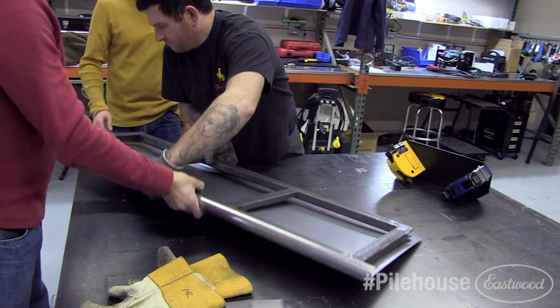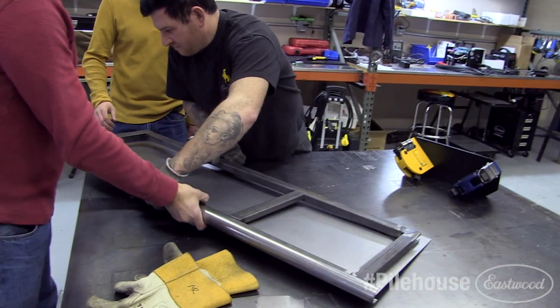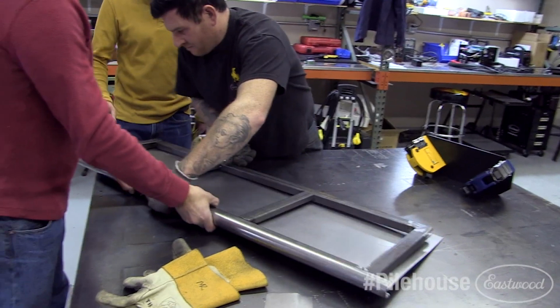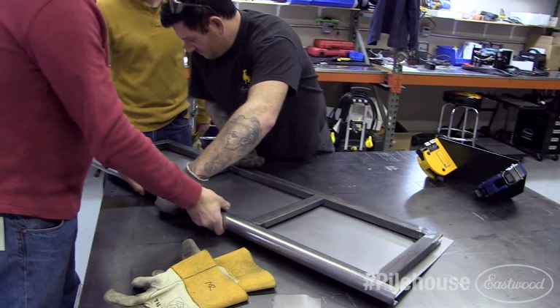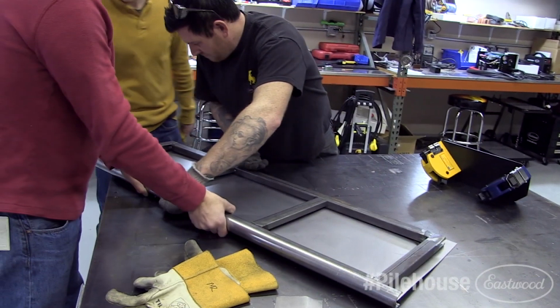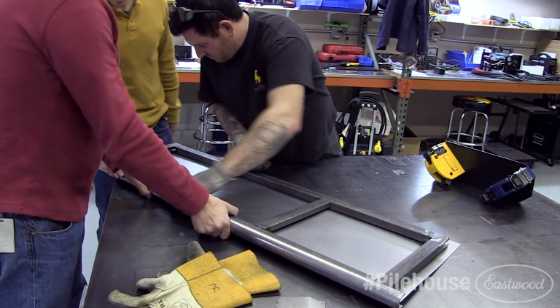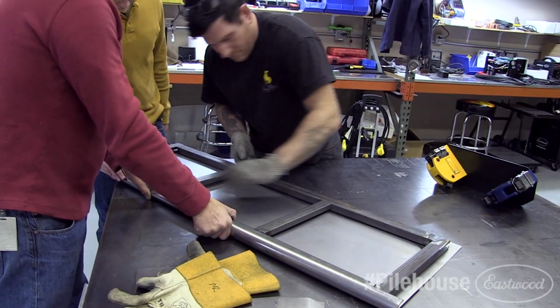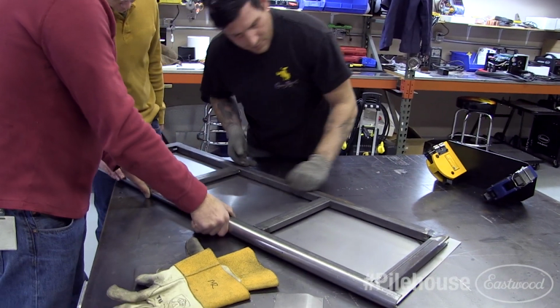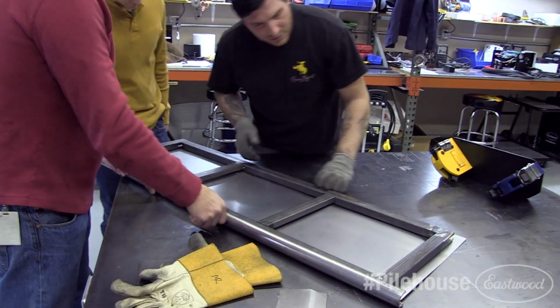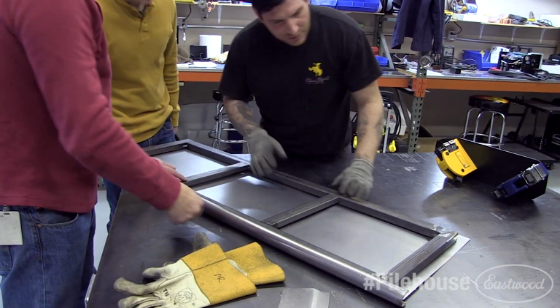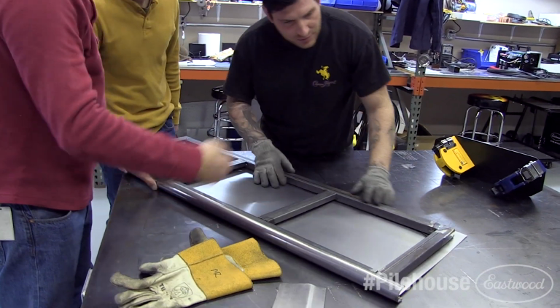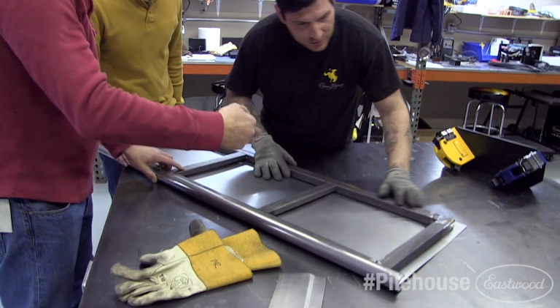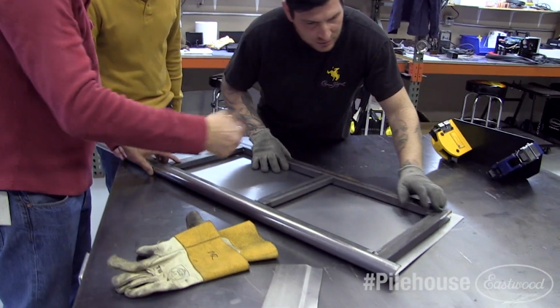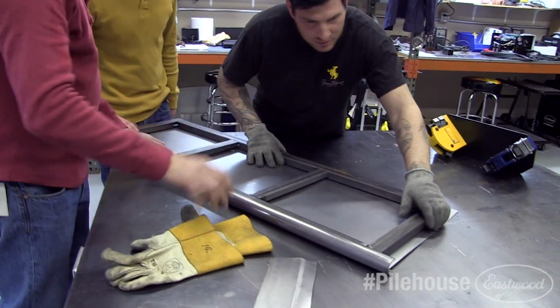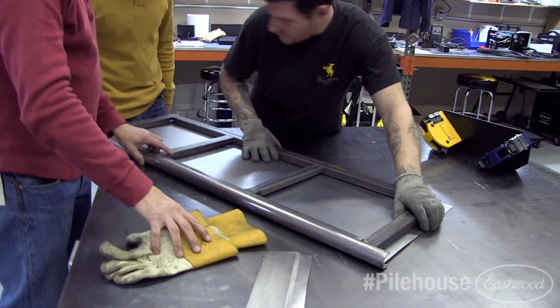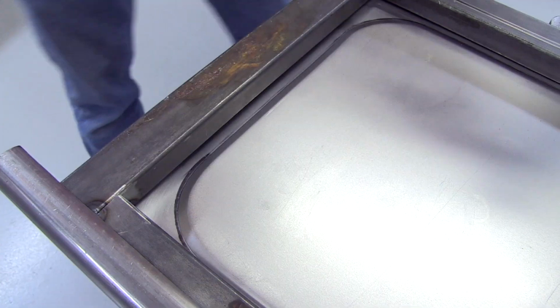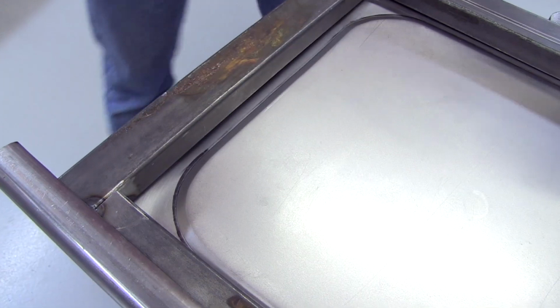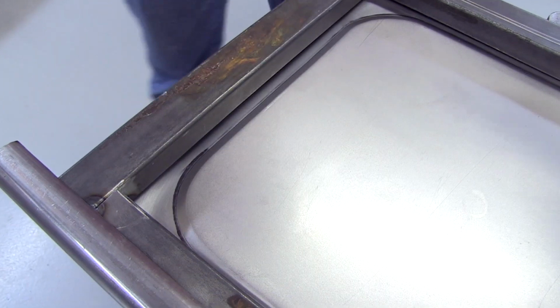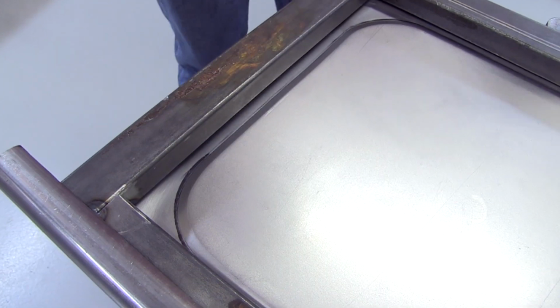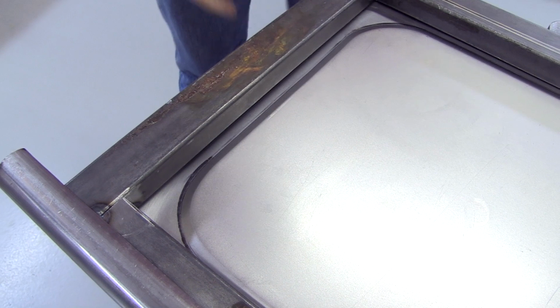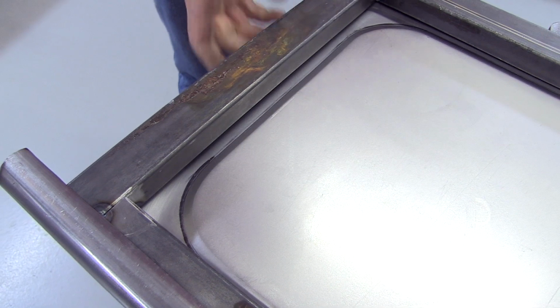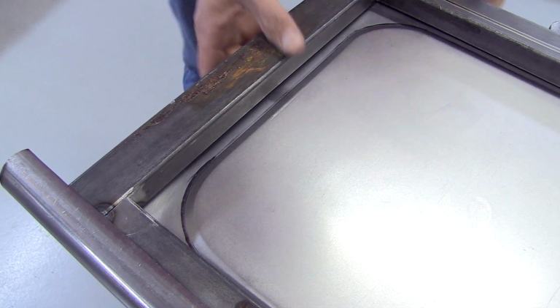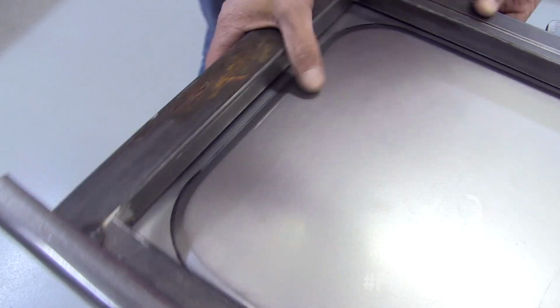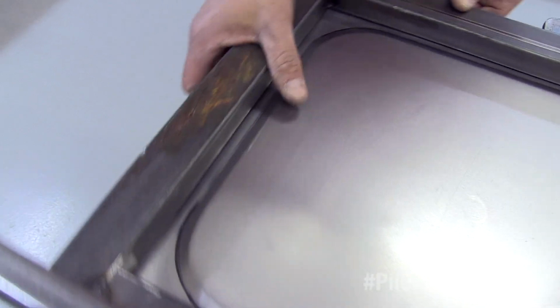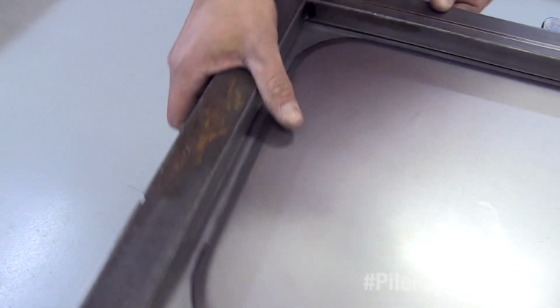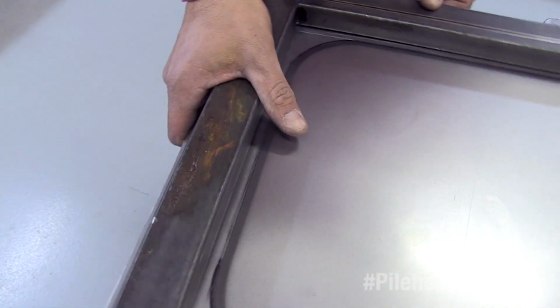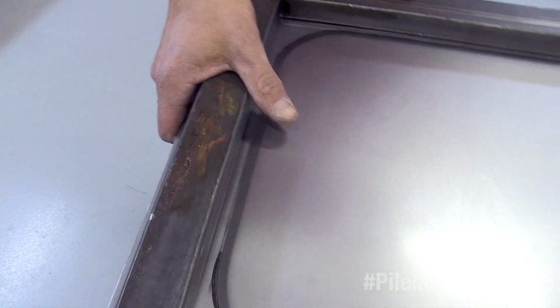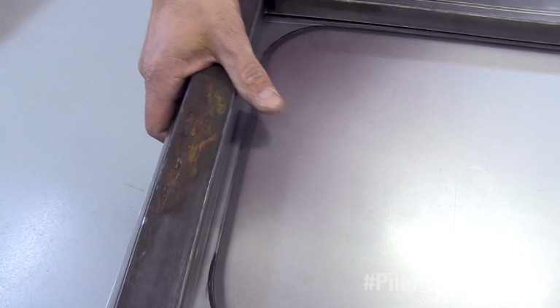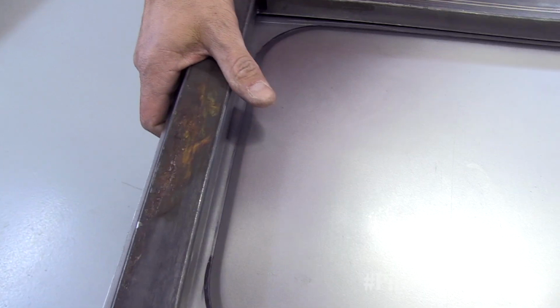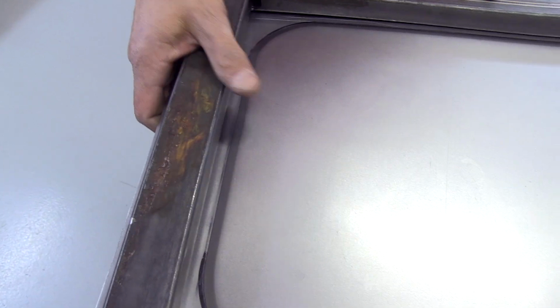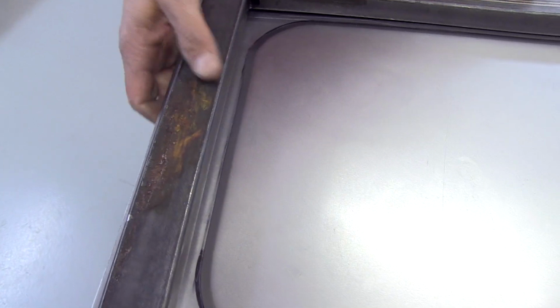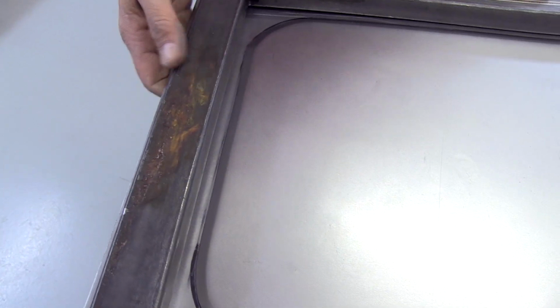We then laid the first outer panel on the frame and centered it so the pressed-in bead fit inside the frame.